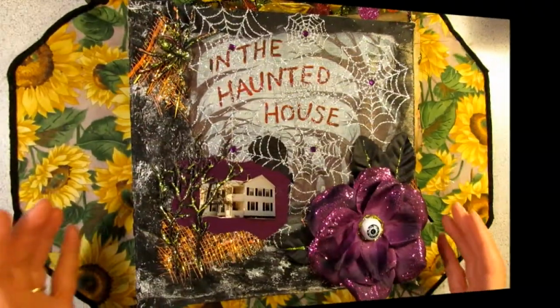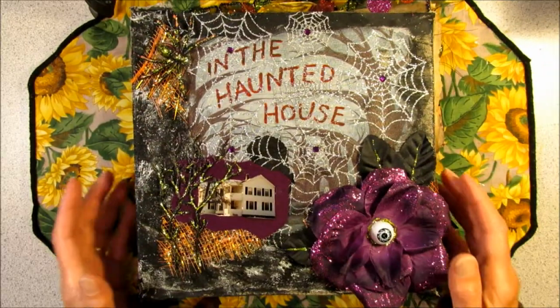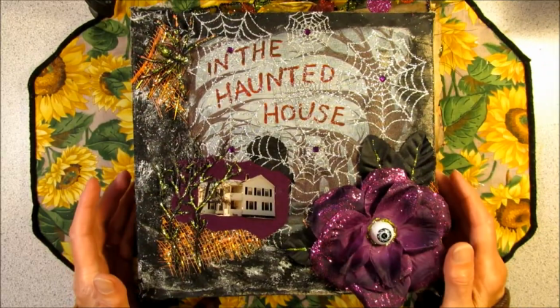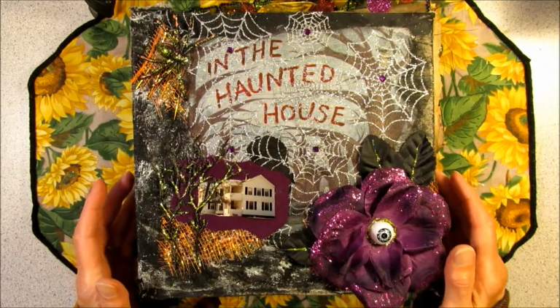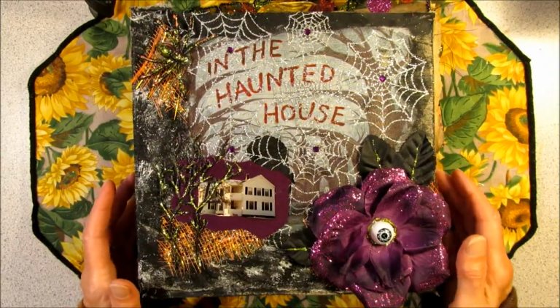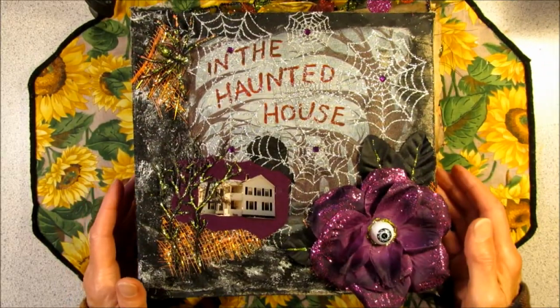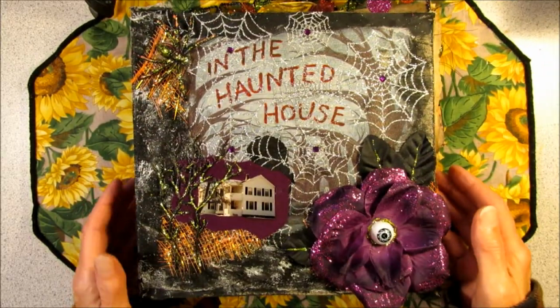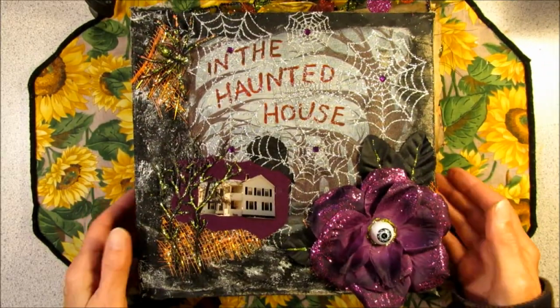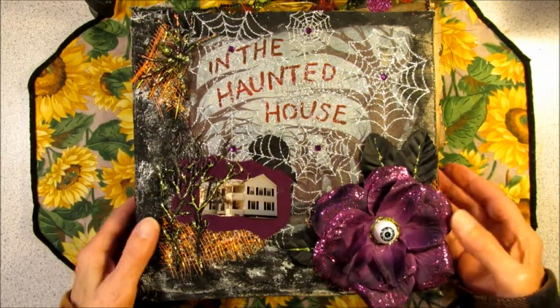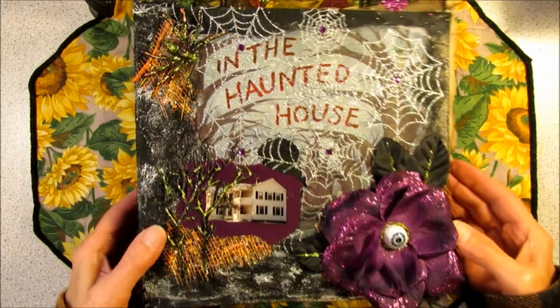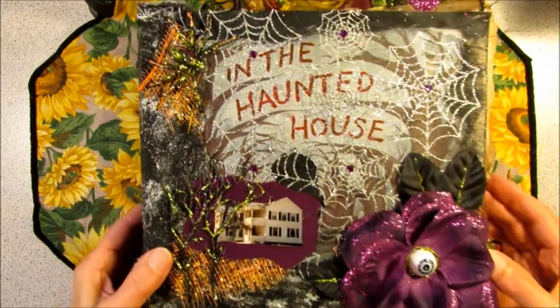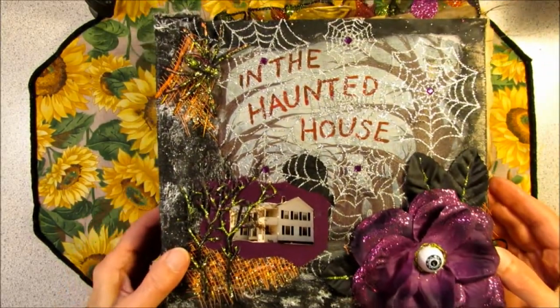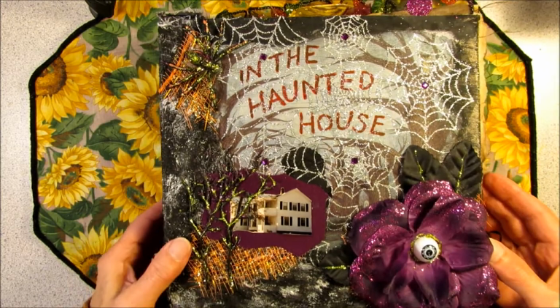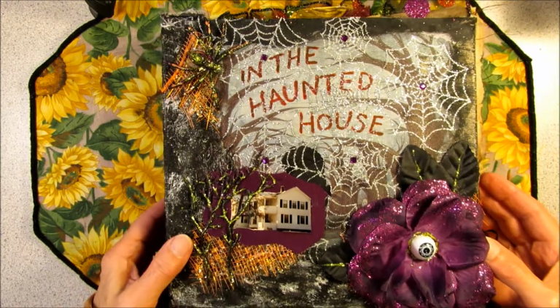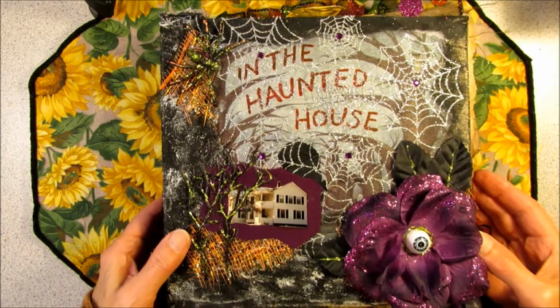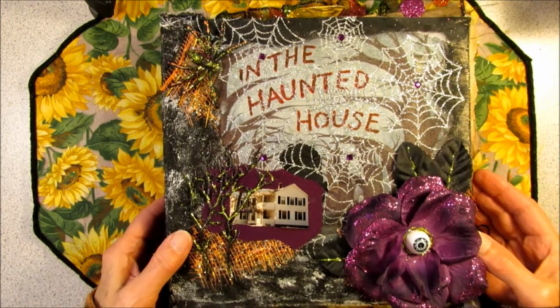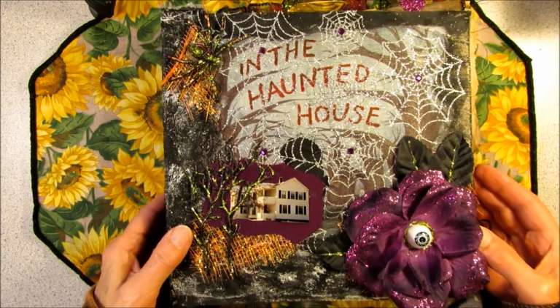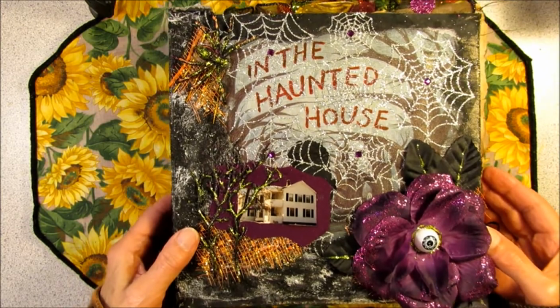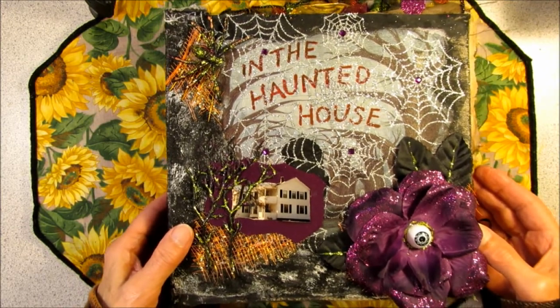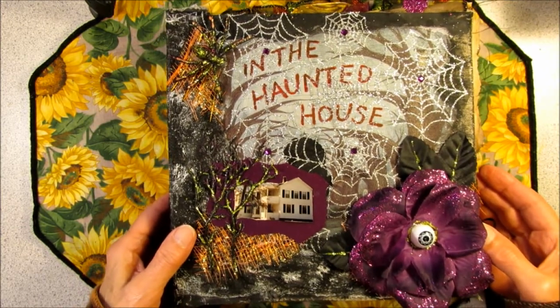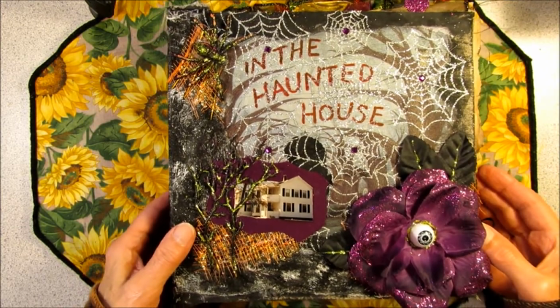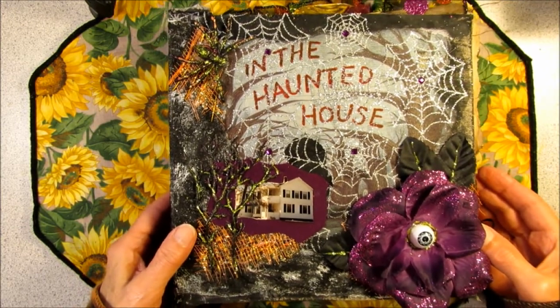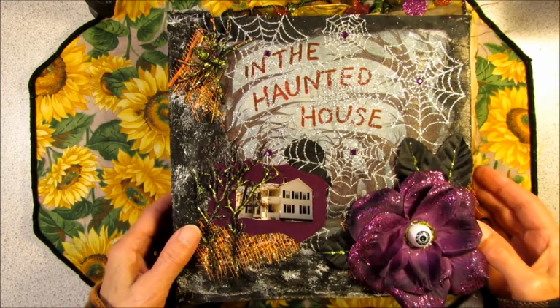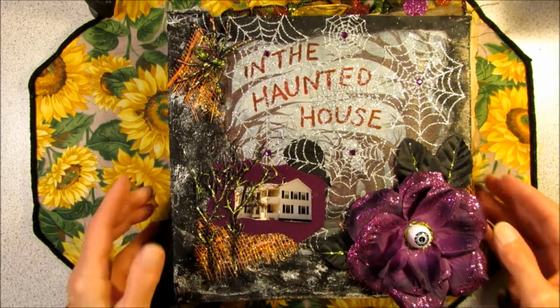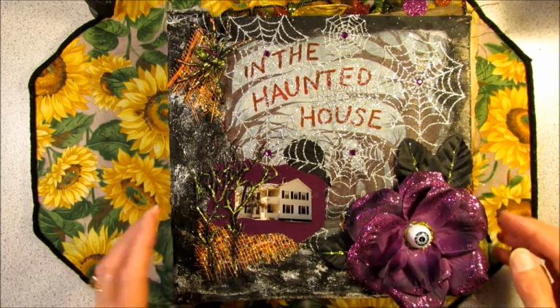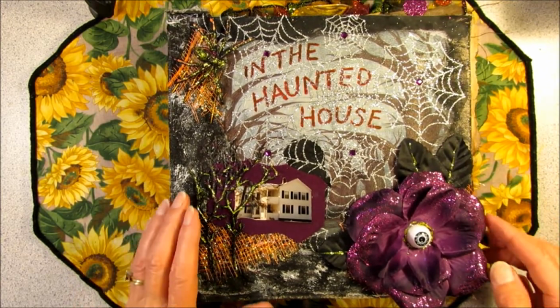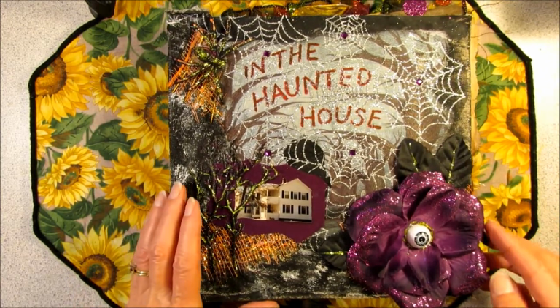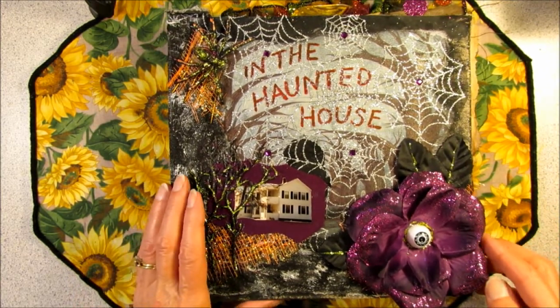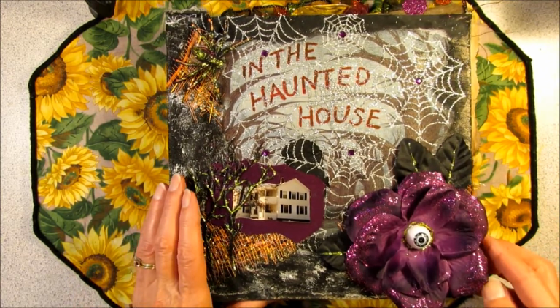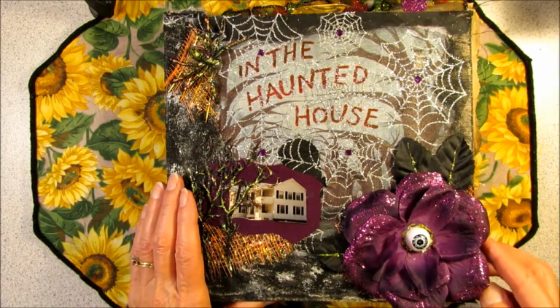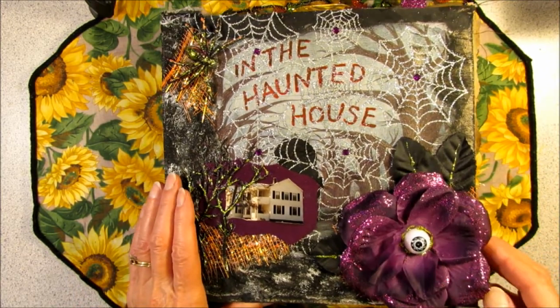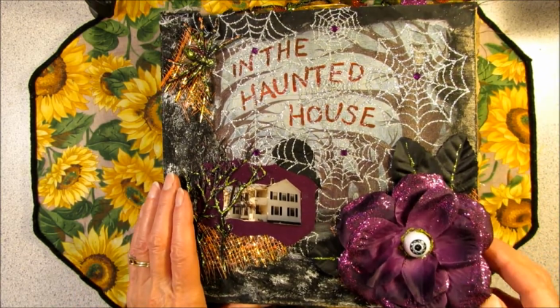Howdy! Possum Patty here and I'm junk journaling. This is my In the Haunted House Halloween Fall Memory Book.